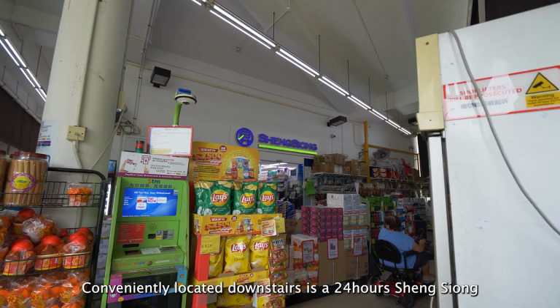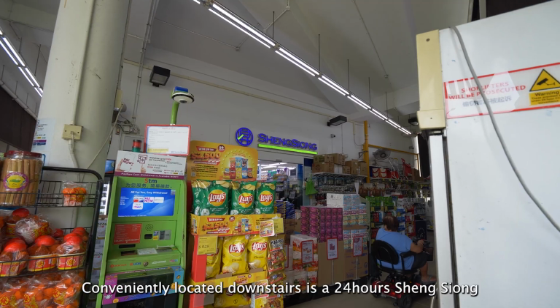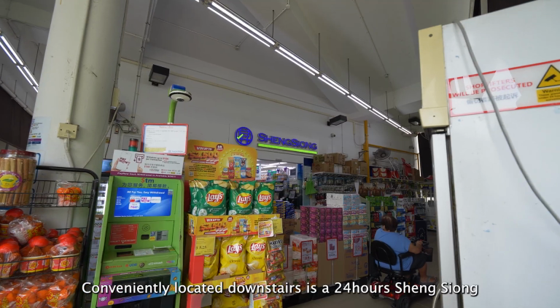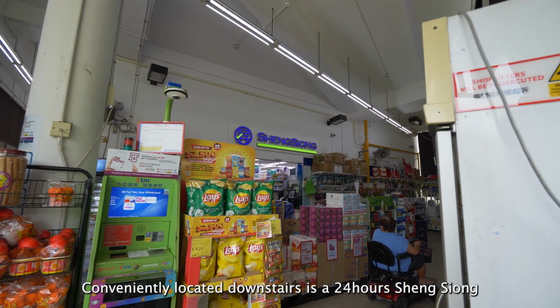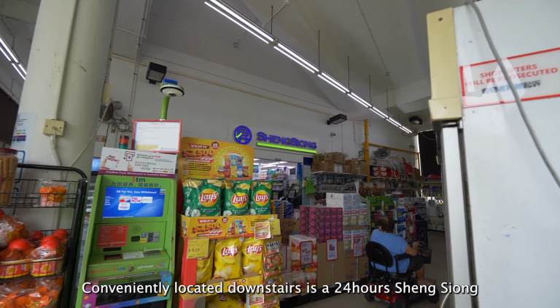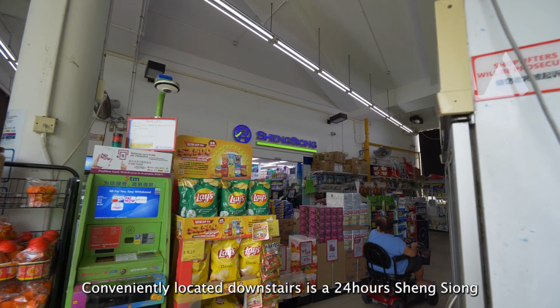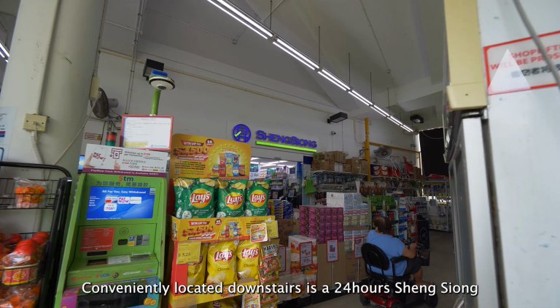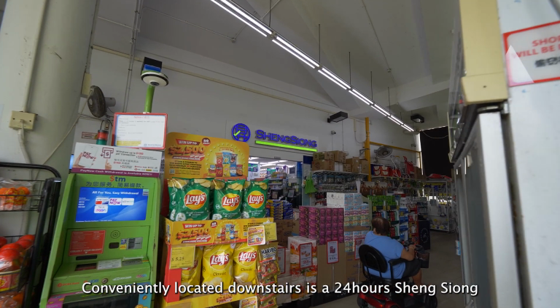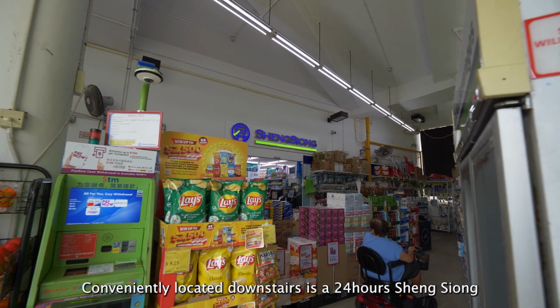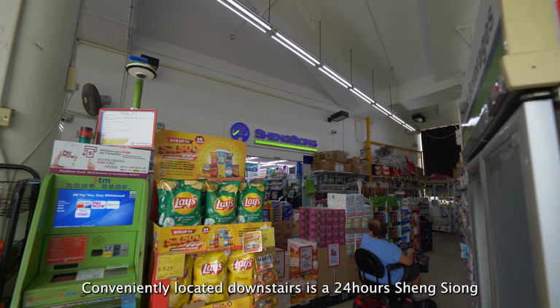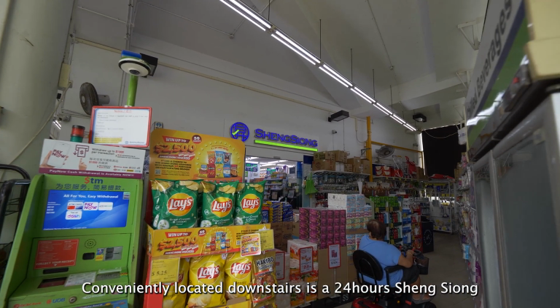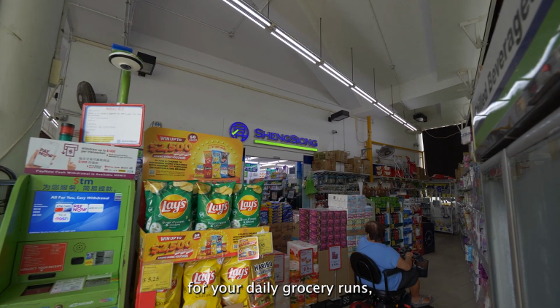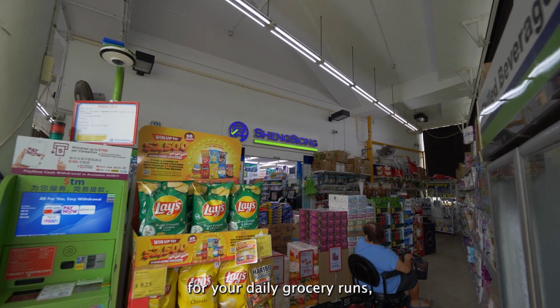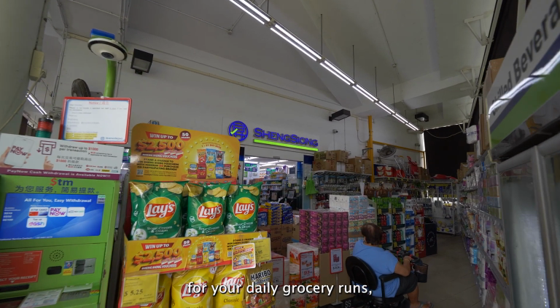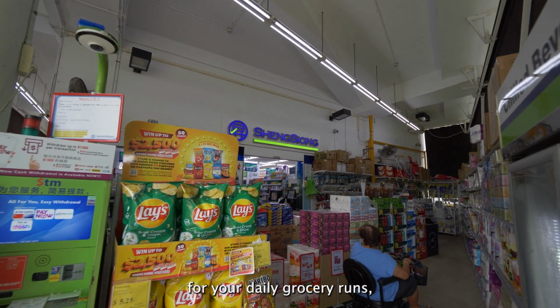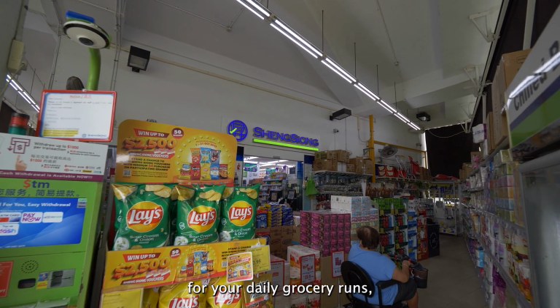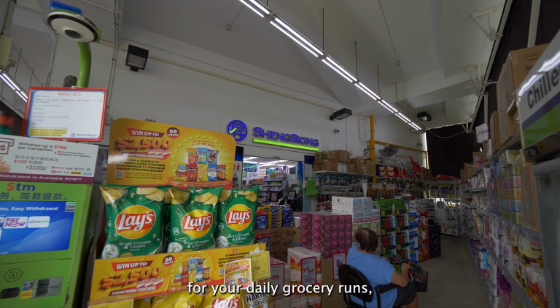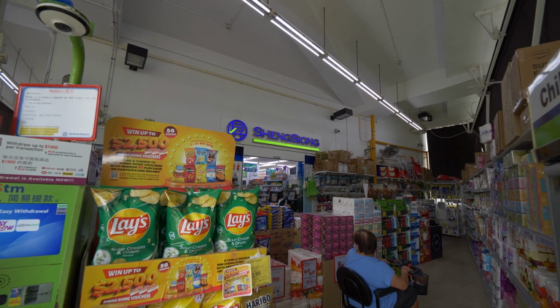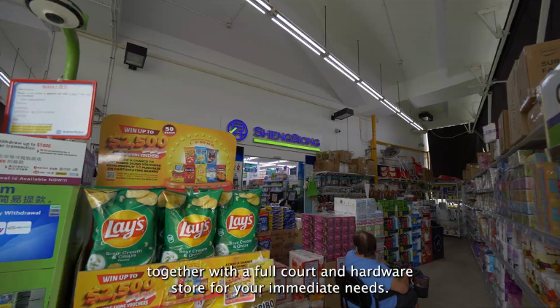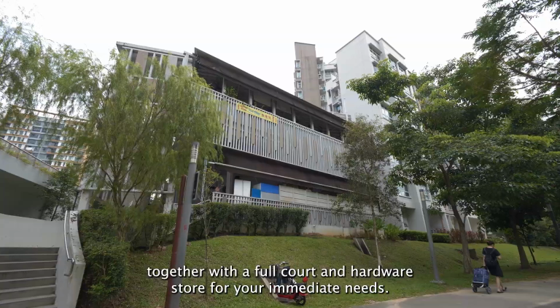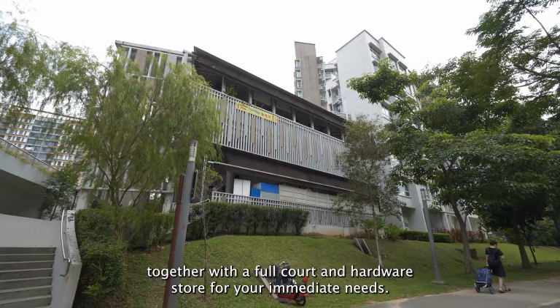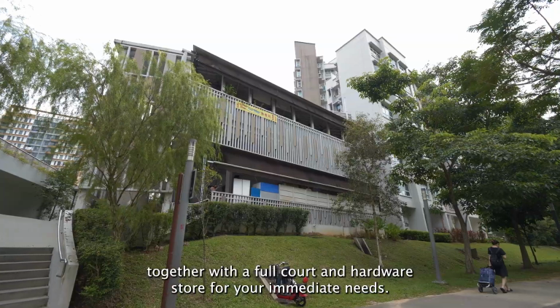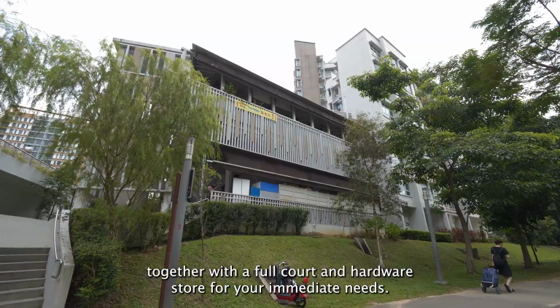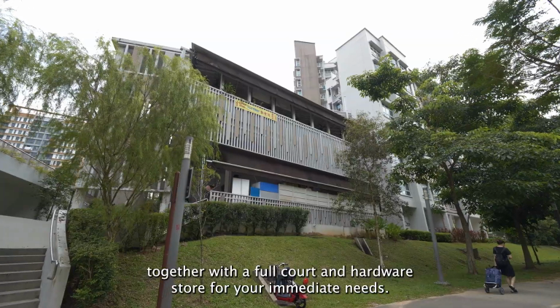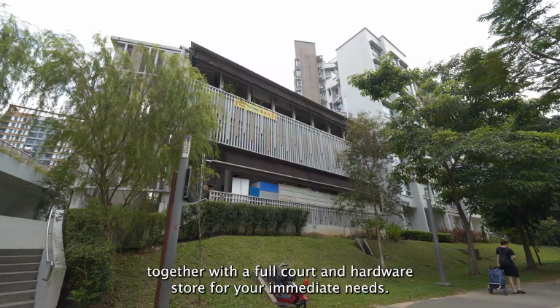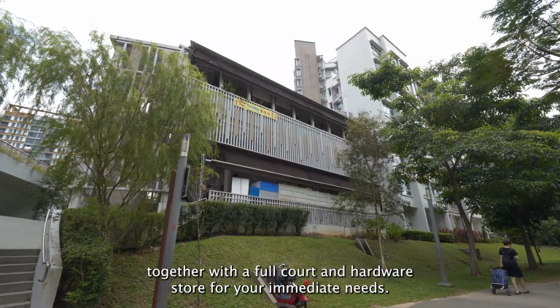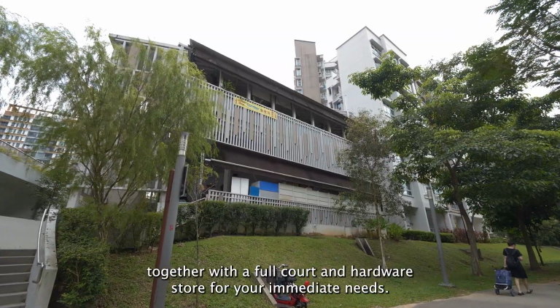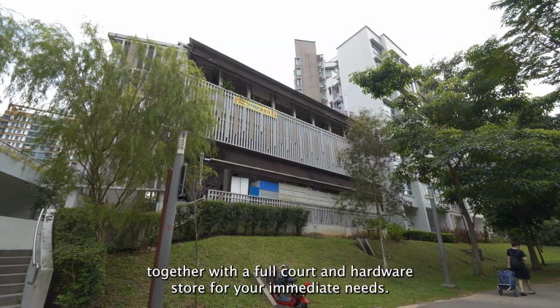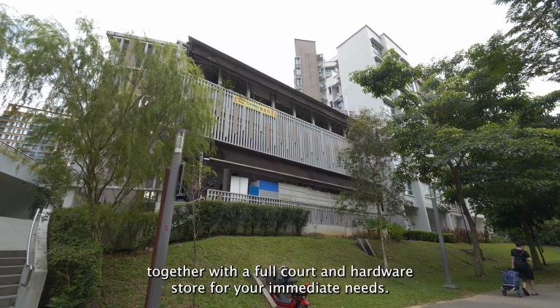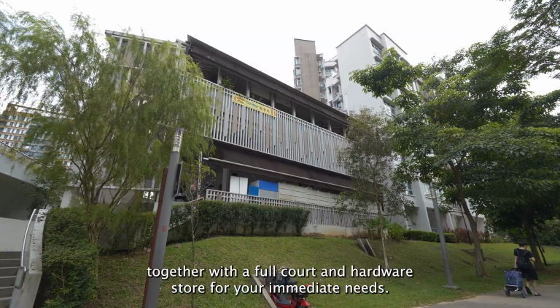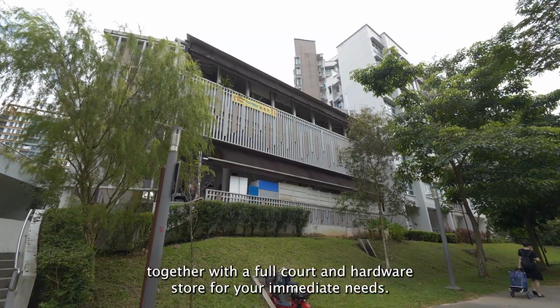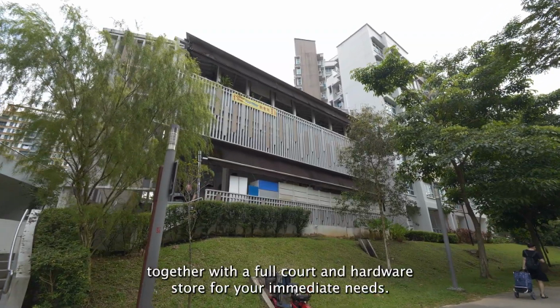Conveniently located nearby is a 24-hour Sheng Siong for your daily grocery runs, together with a food court and hardware store for your immediate needs.